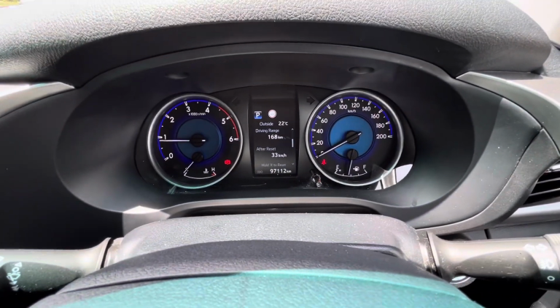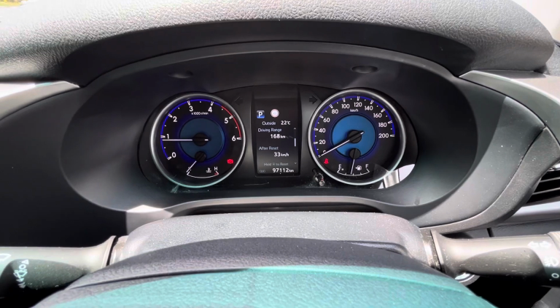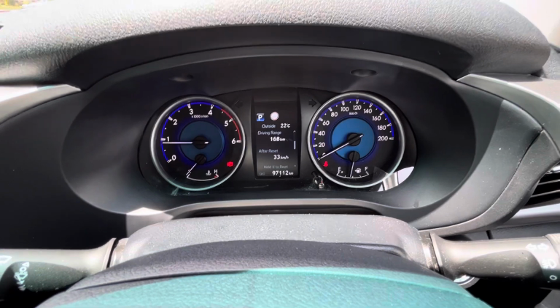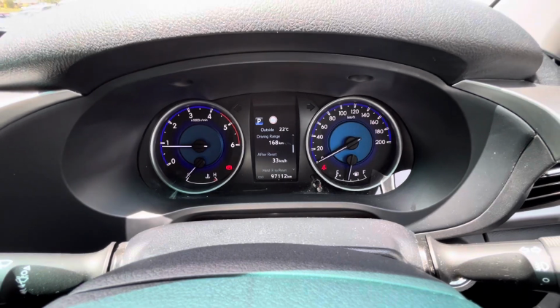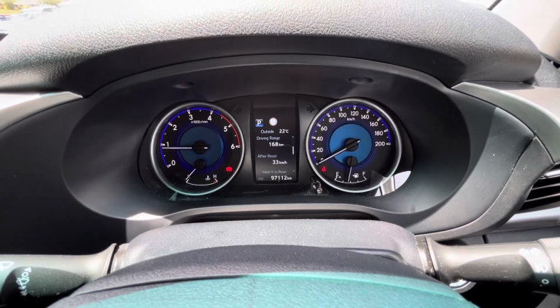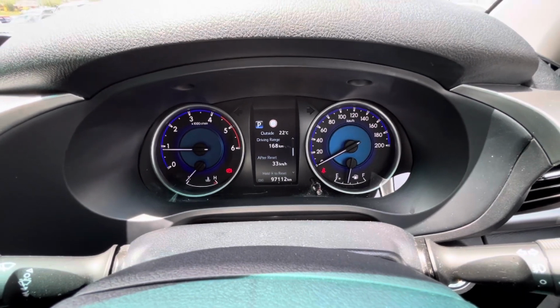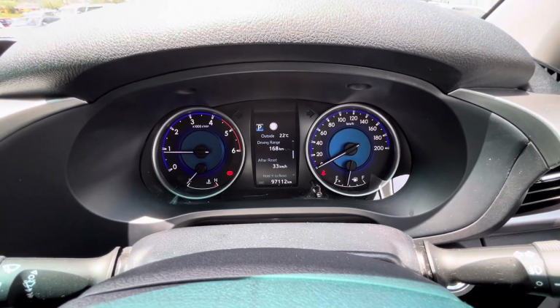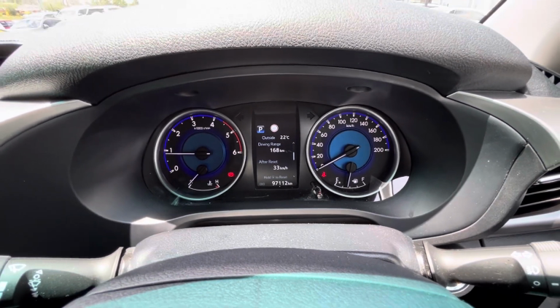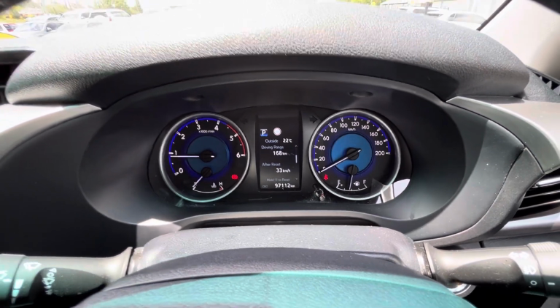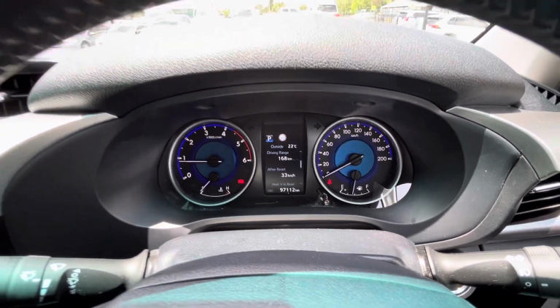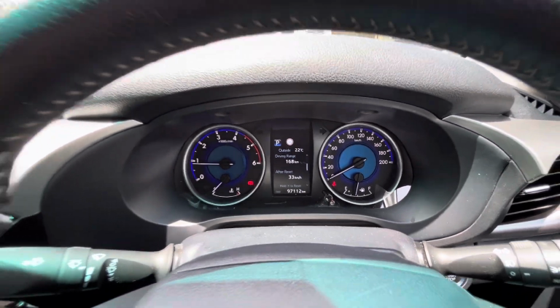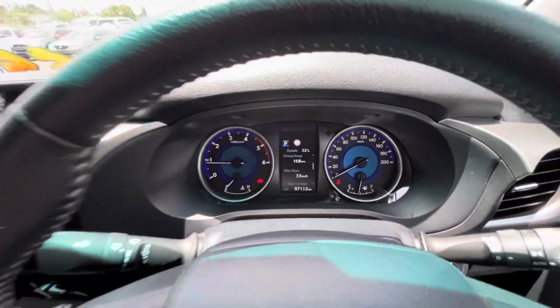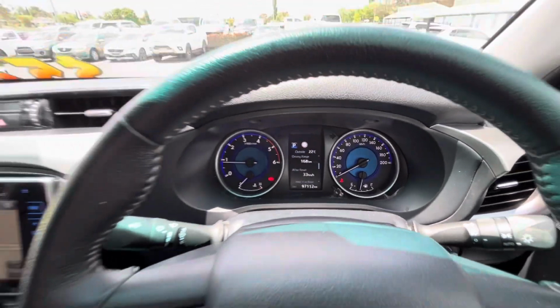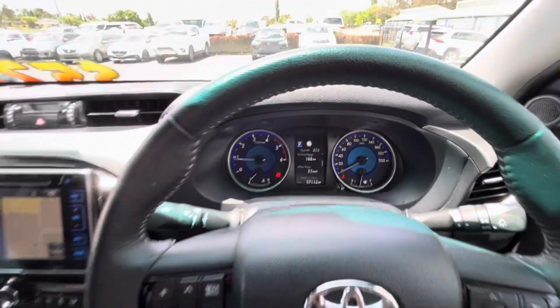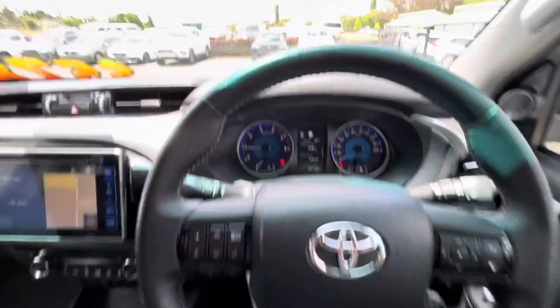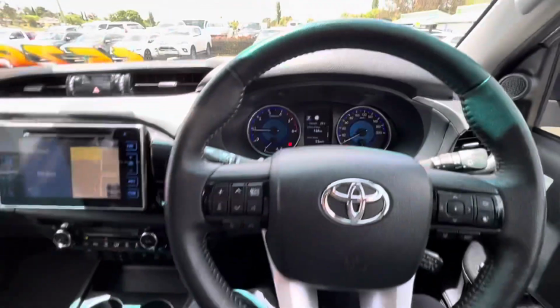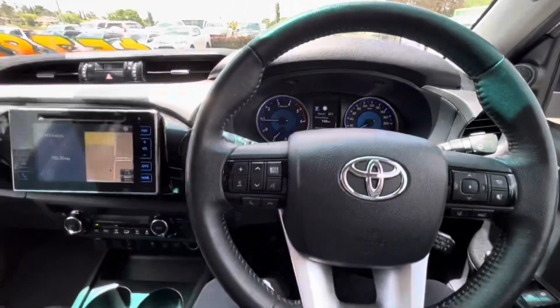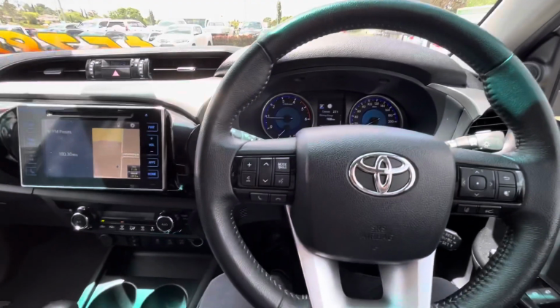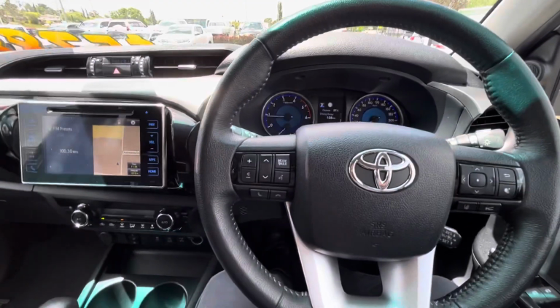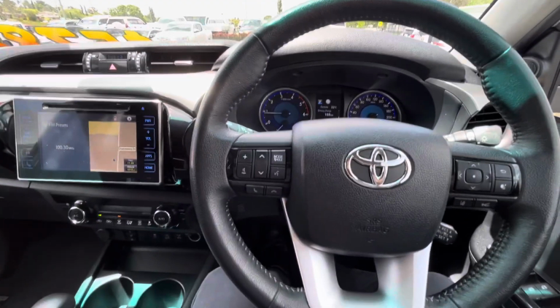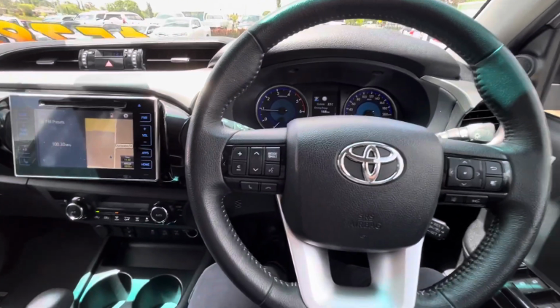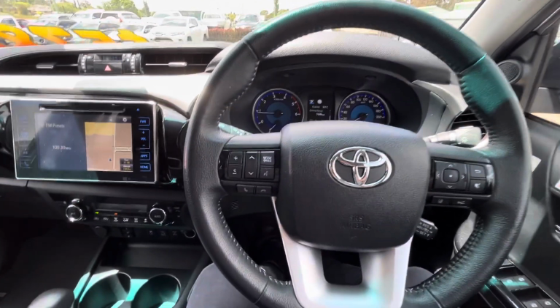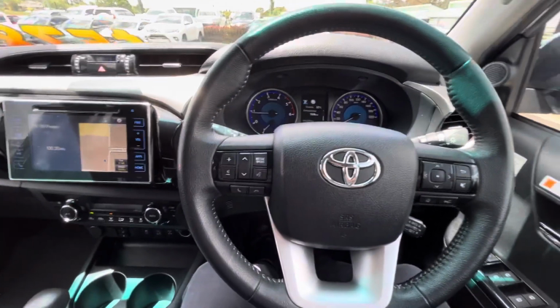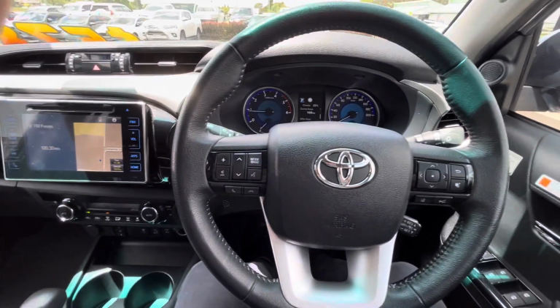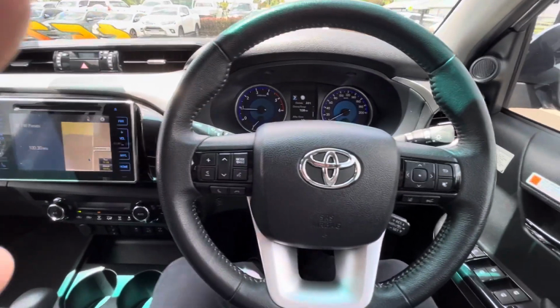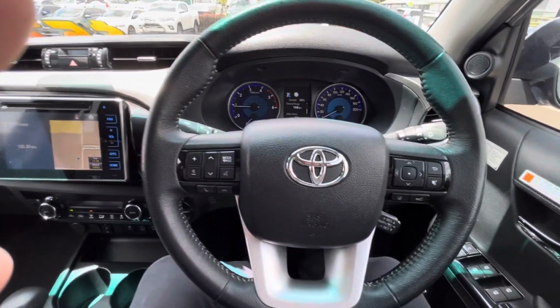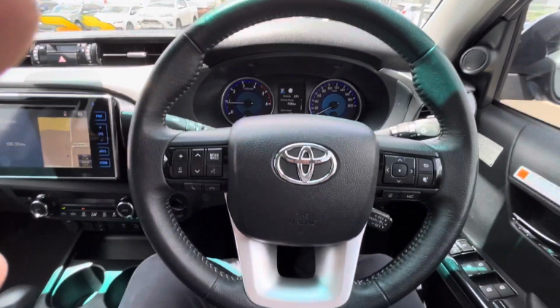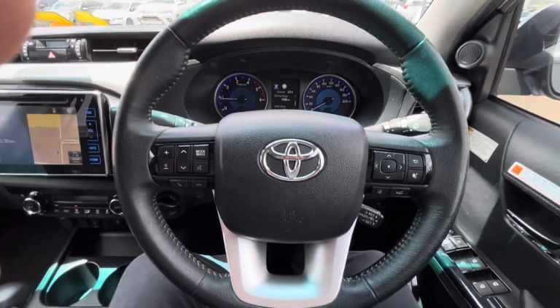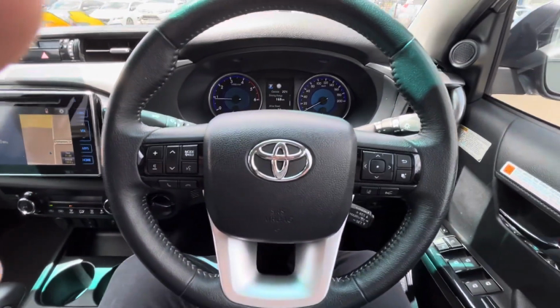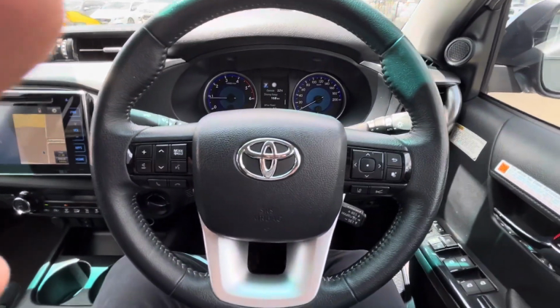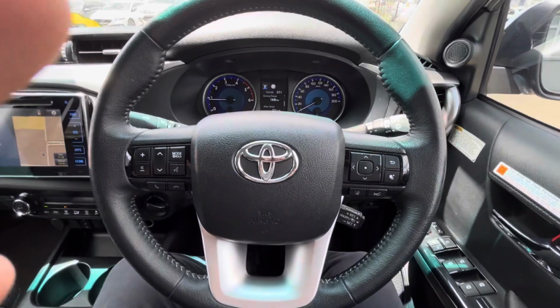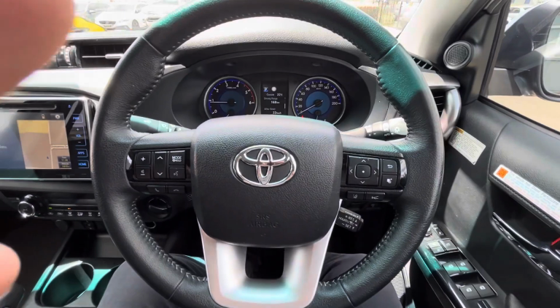There's the odometer there. Alright, that was our walk-around video on our 2019 SR5 Hilux.